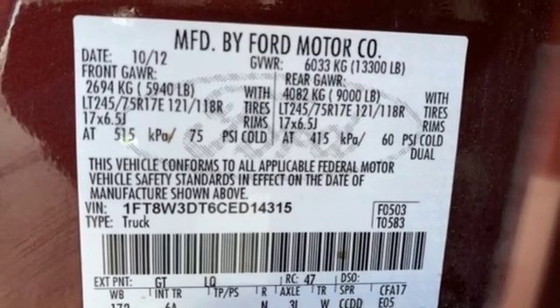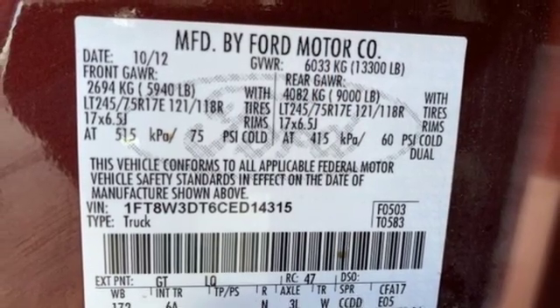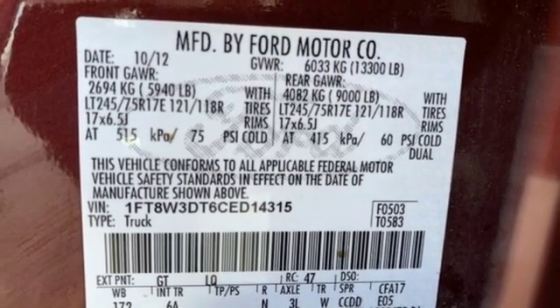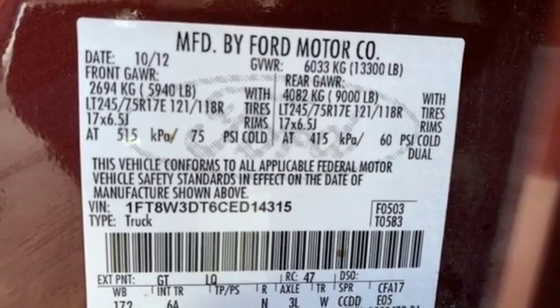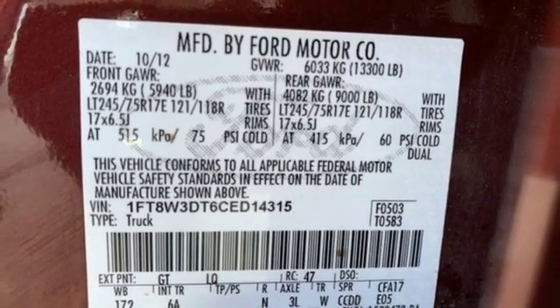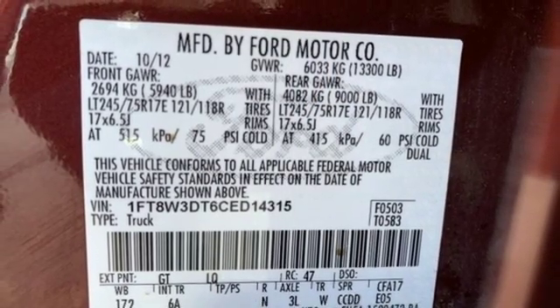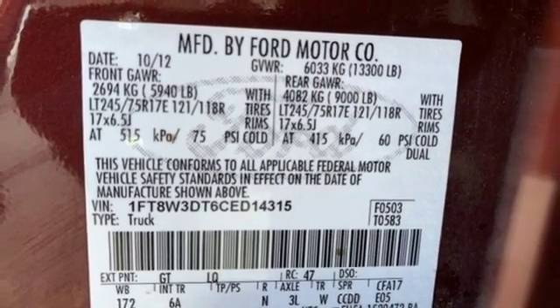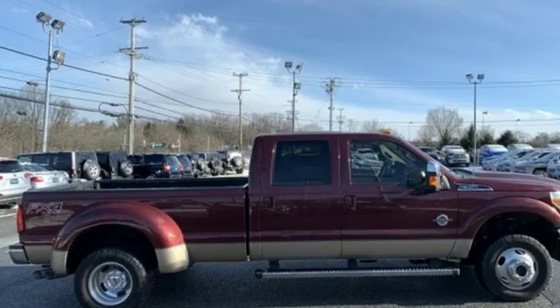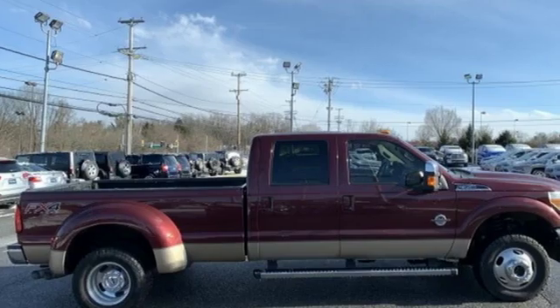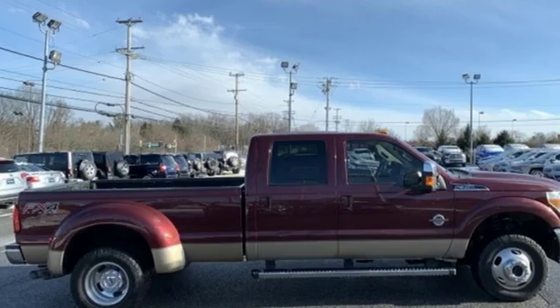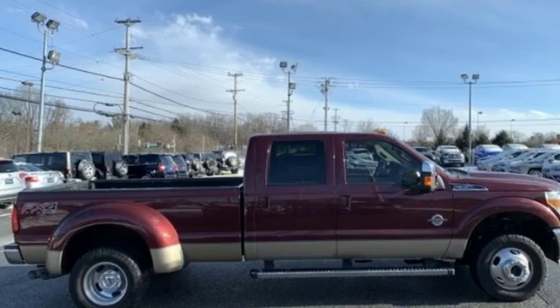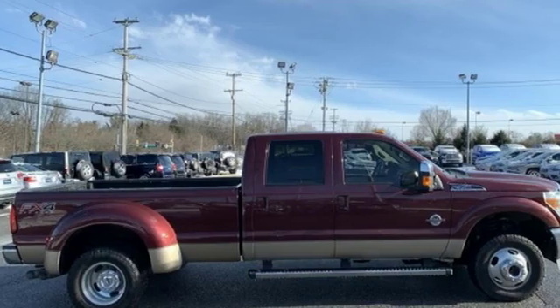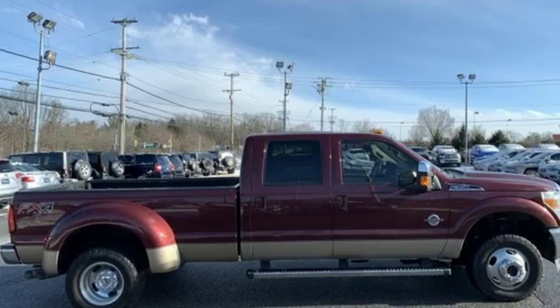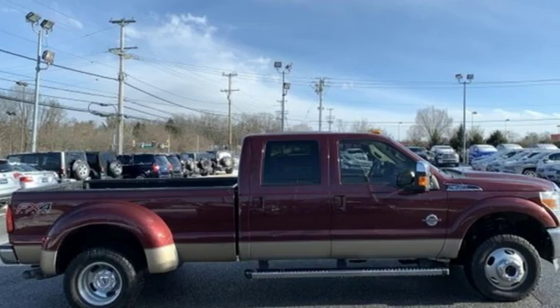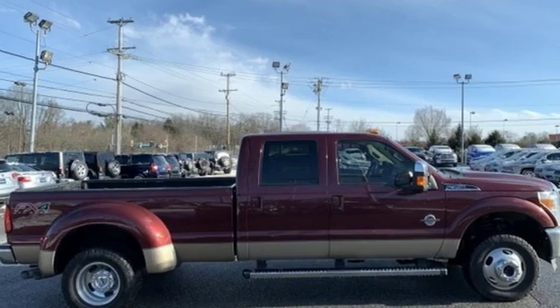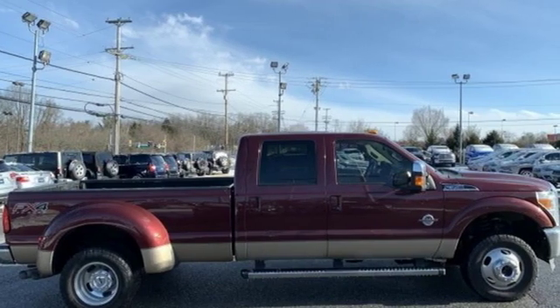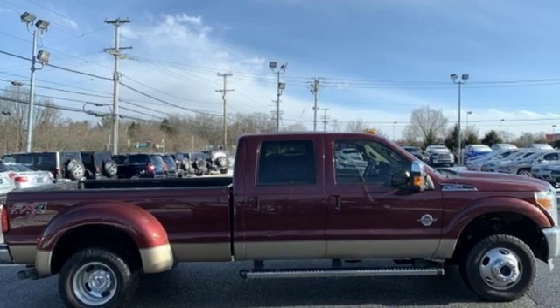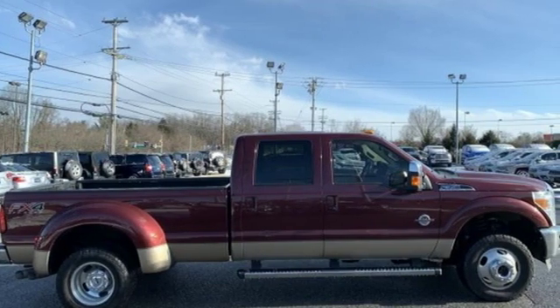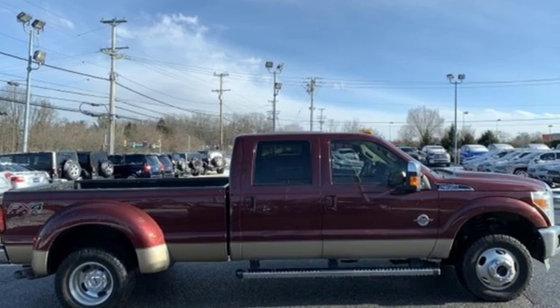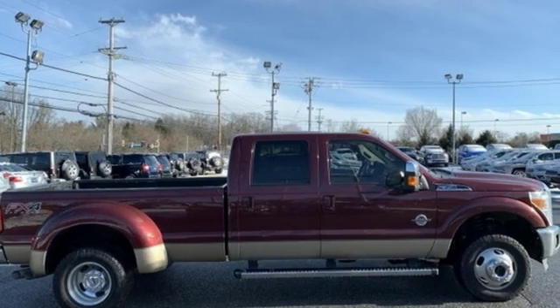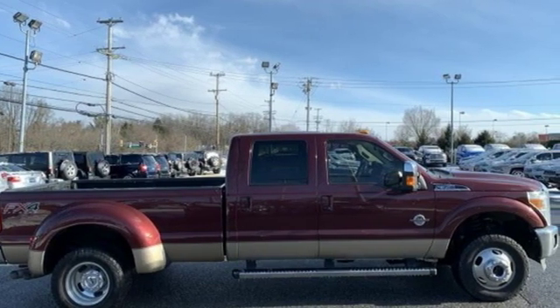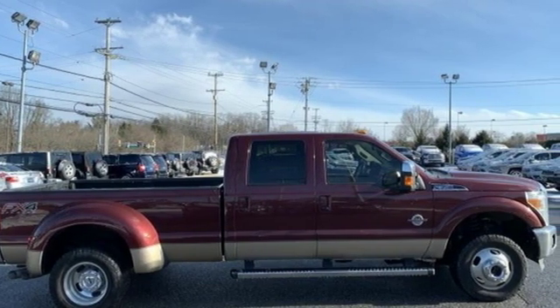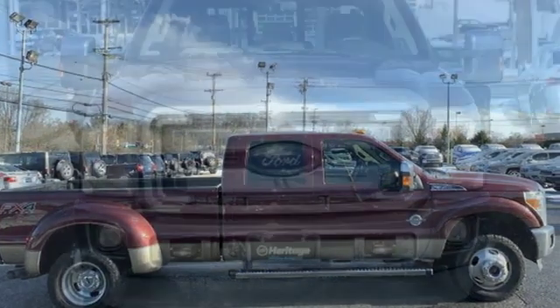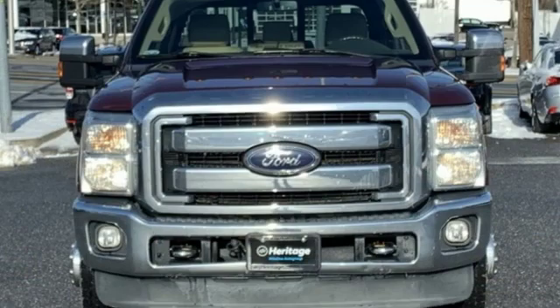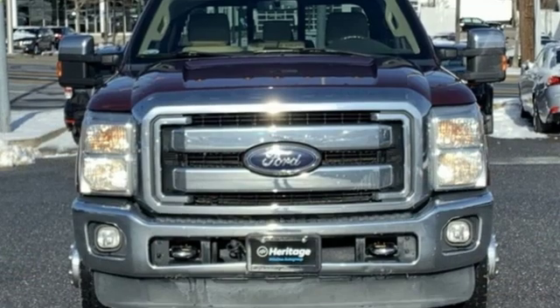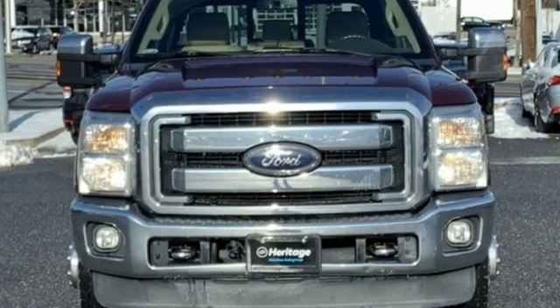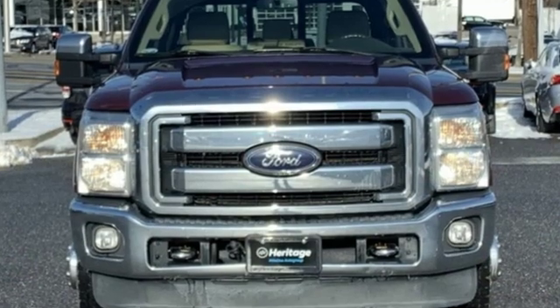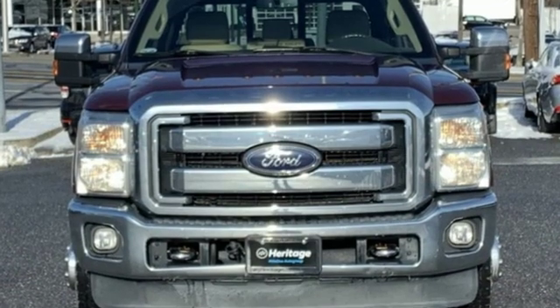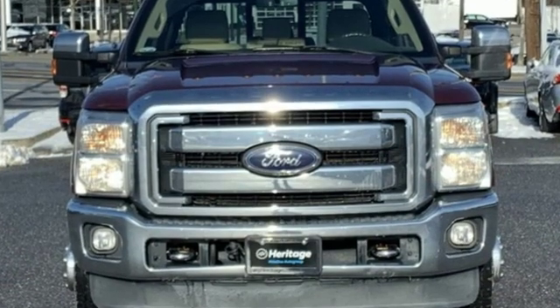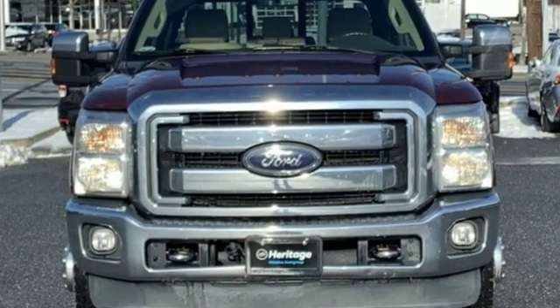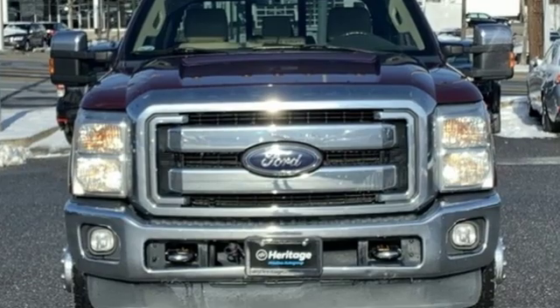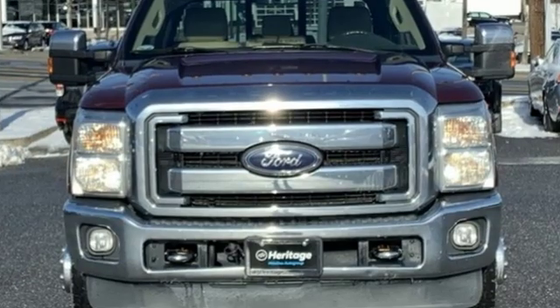Car and Driver remarks: the full-size truck world remains wedded to the idea that bigger is better and that too much power will never be enough.